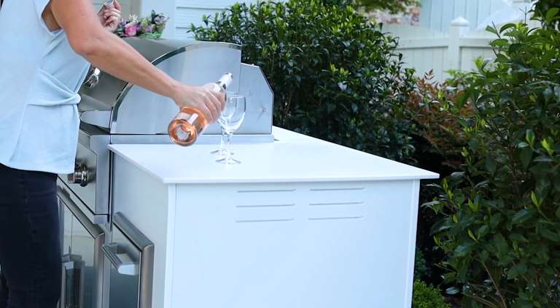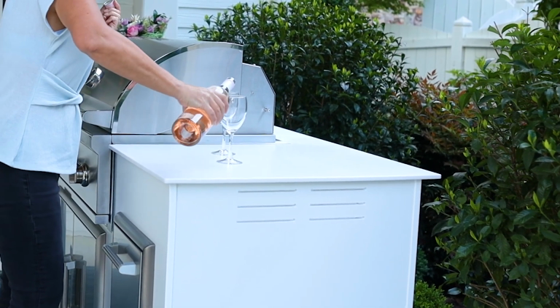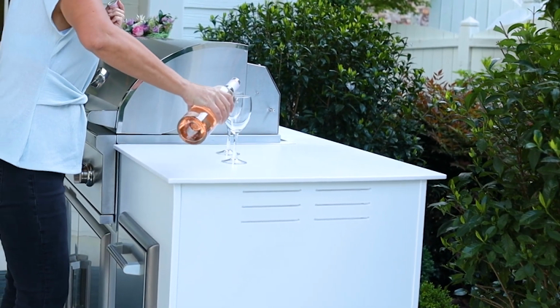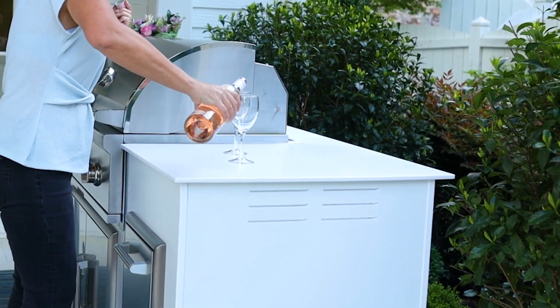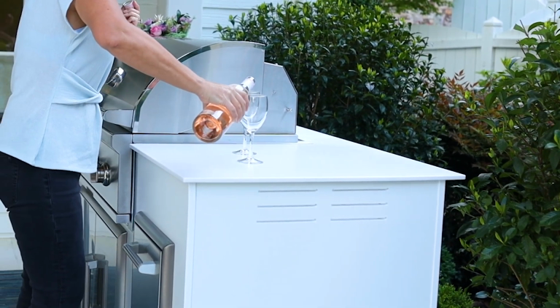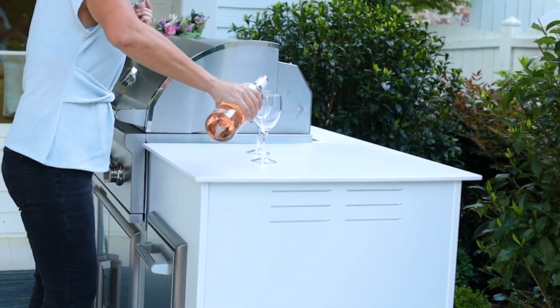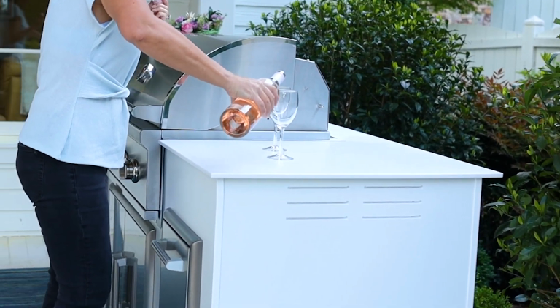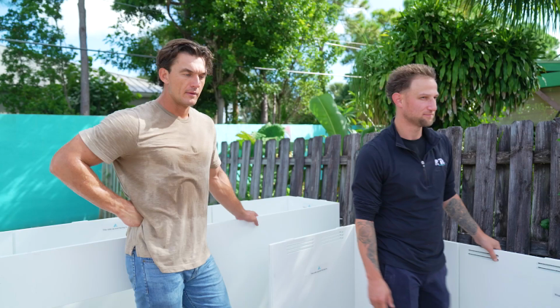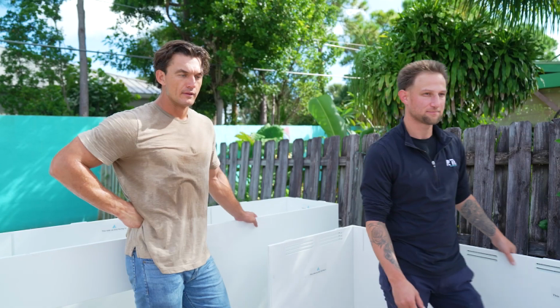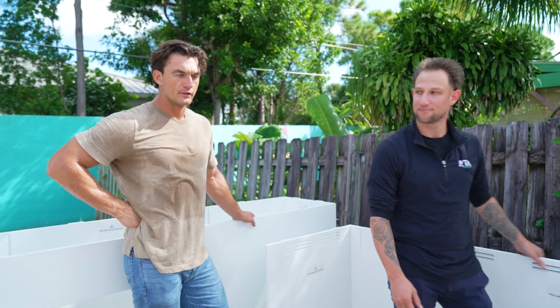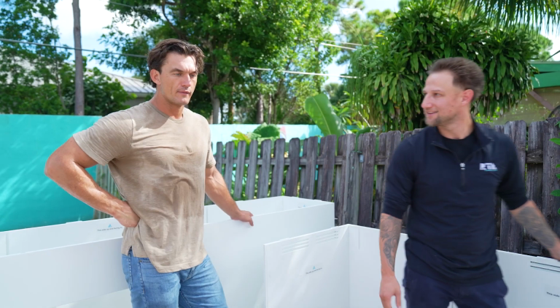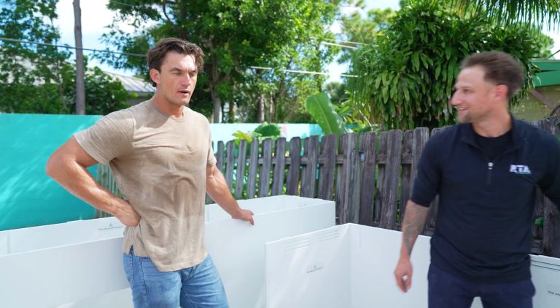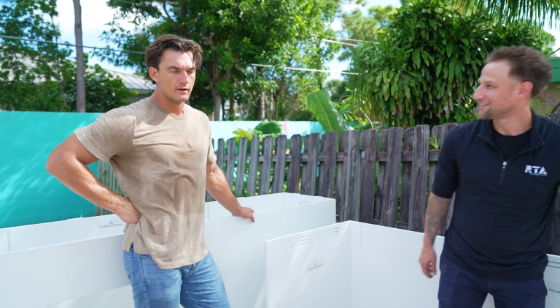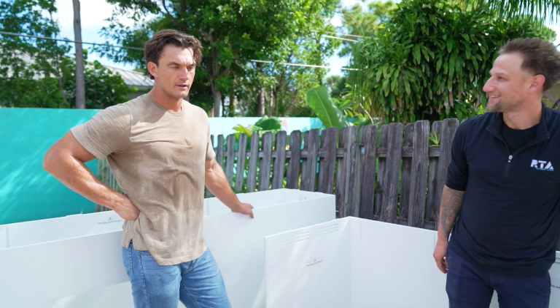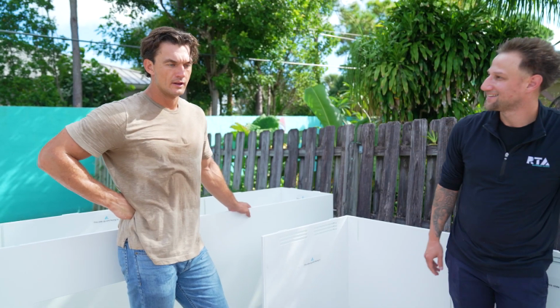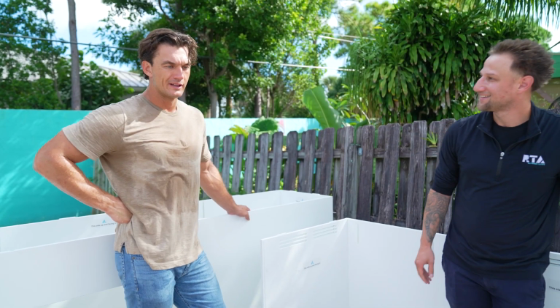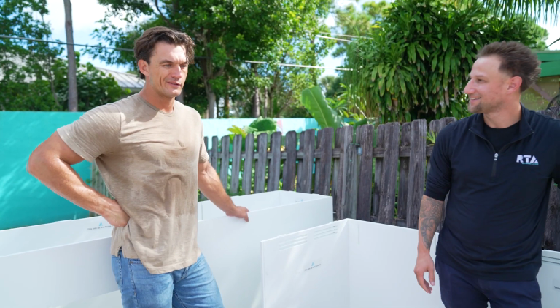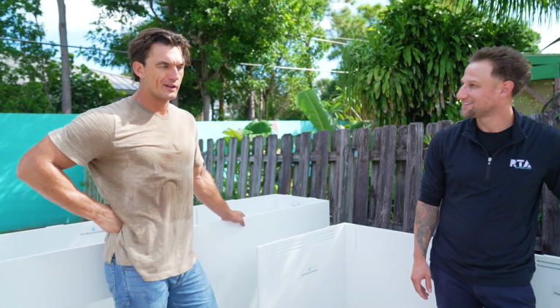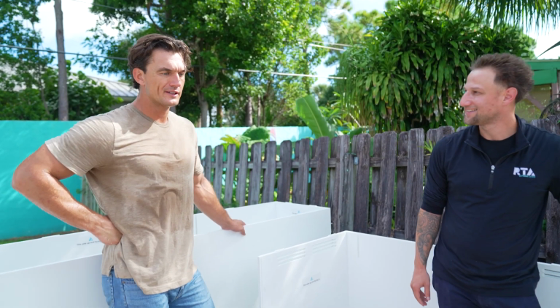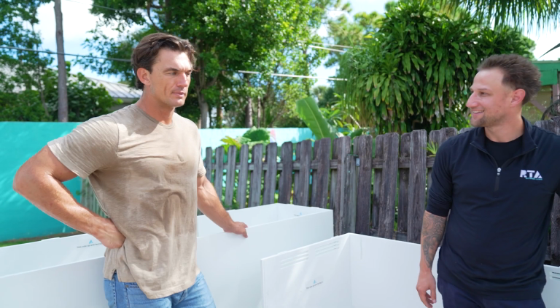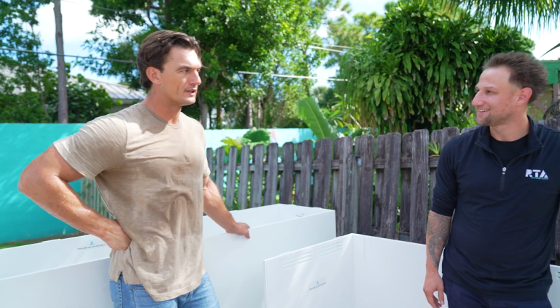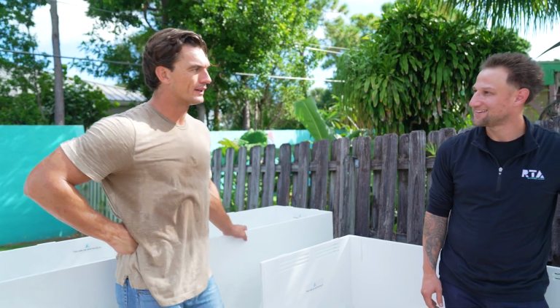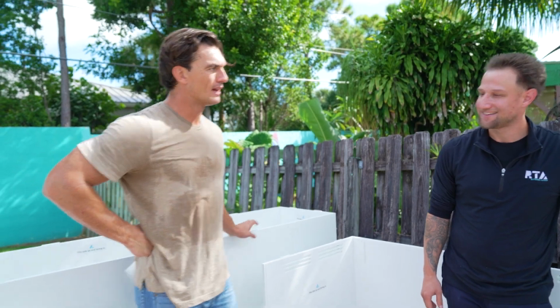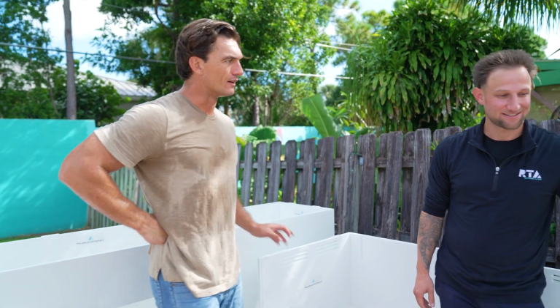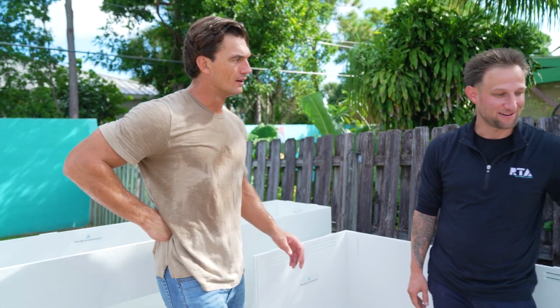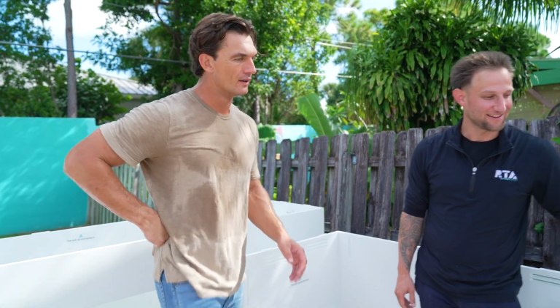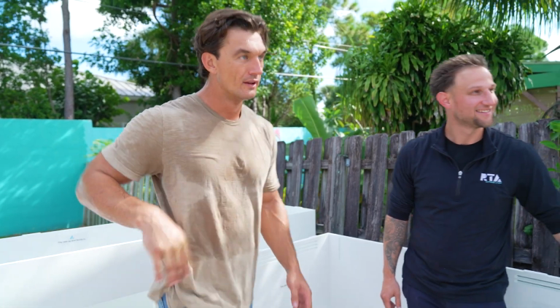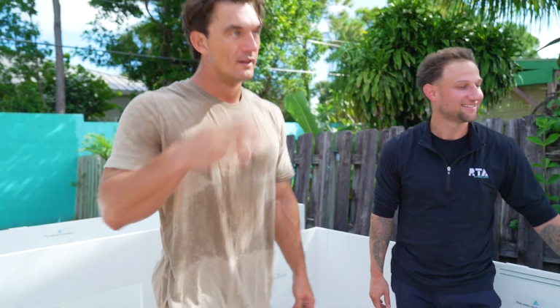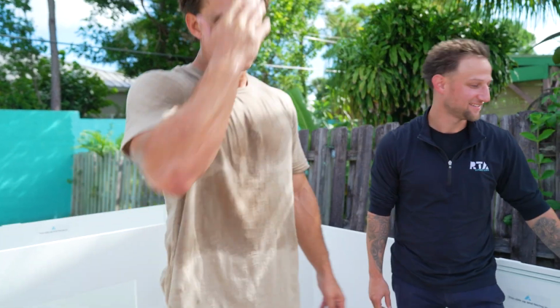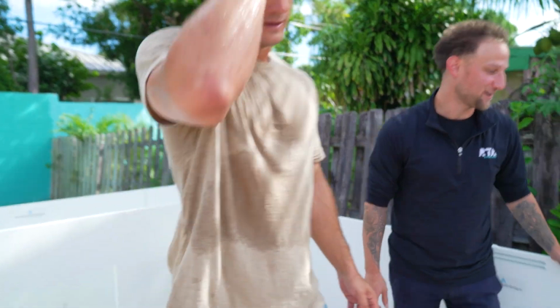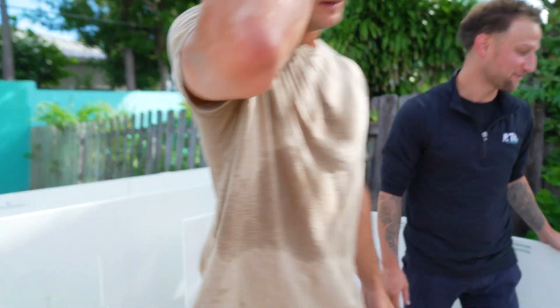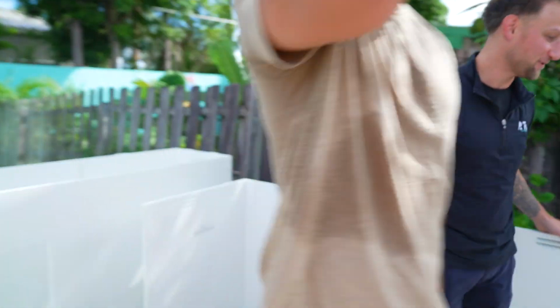What I like is how light it is — so far about 20 minutes to put this thing together. That's right, let's rock and roll.